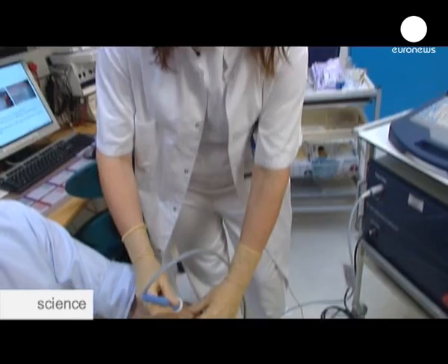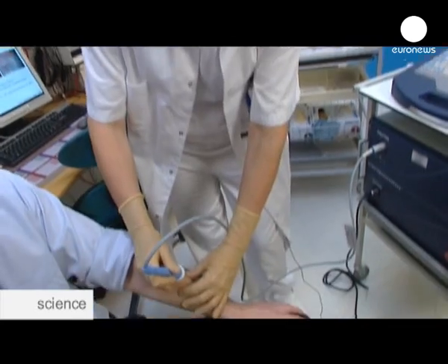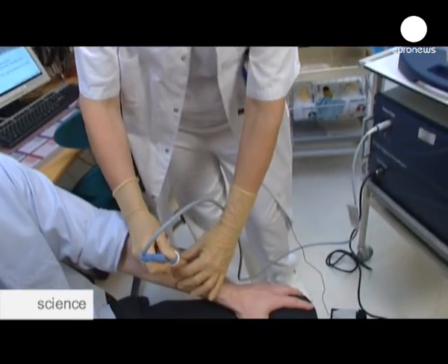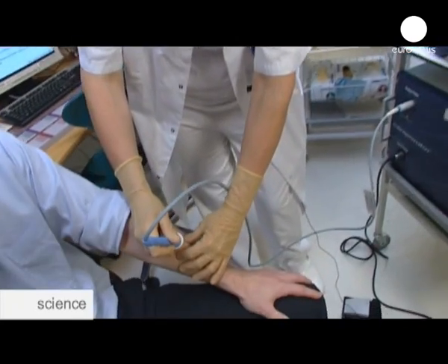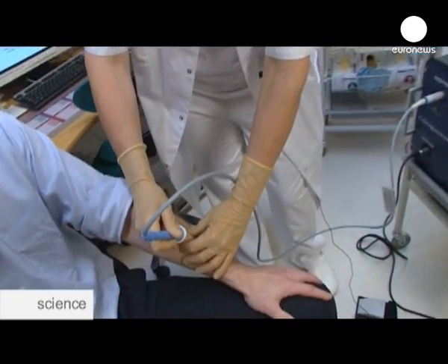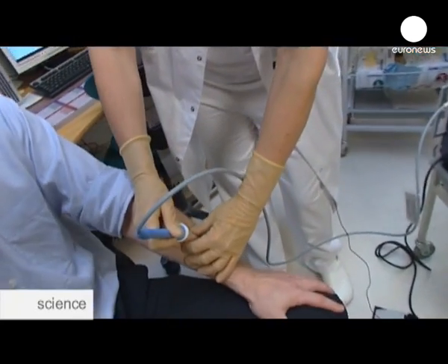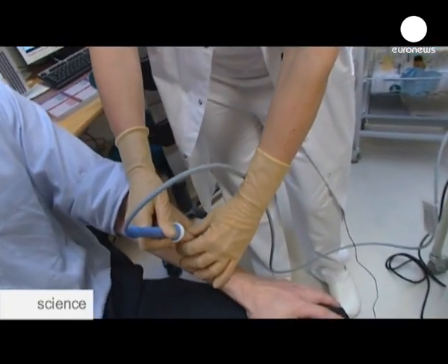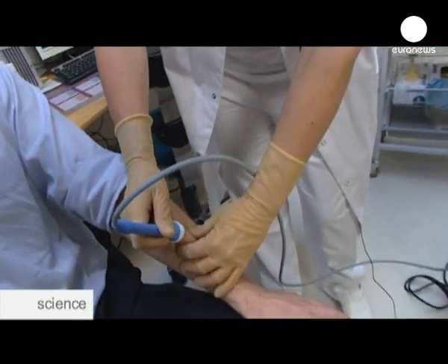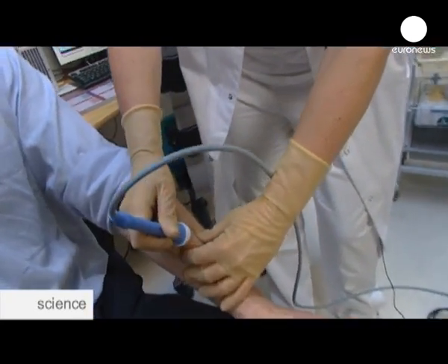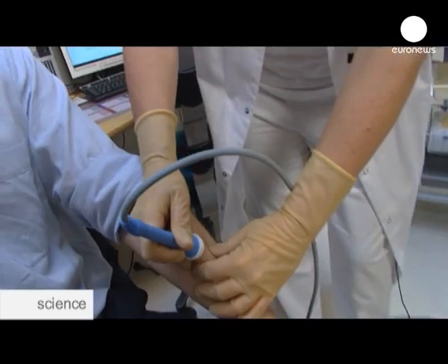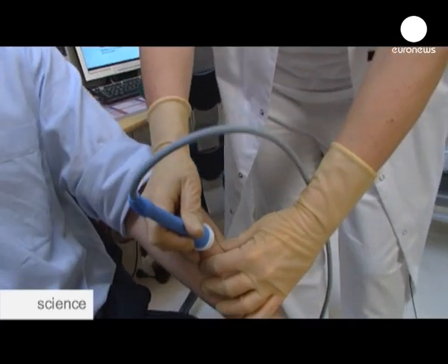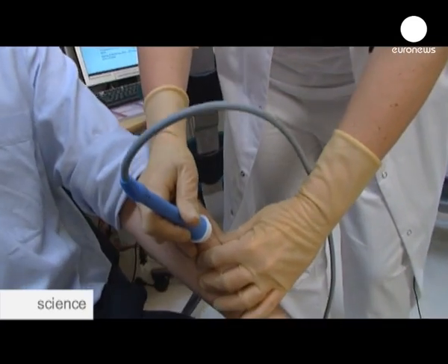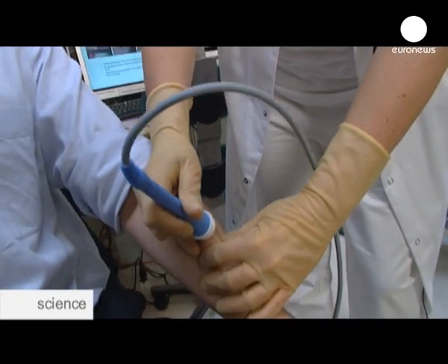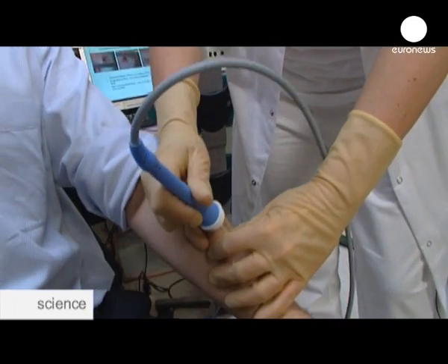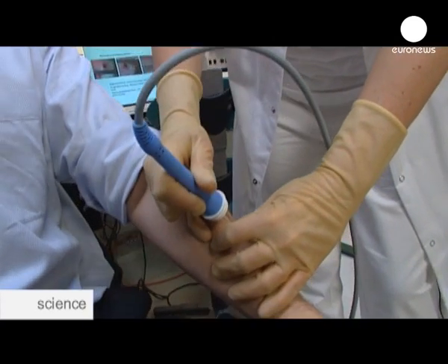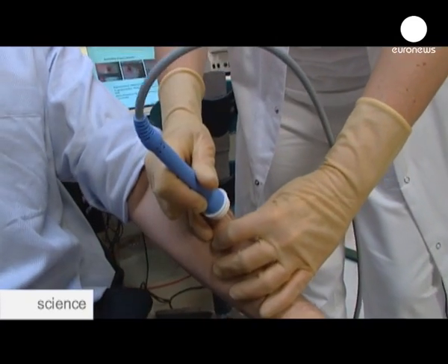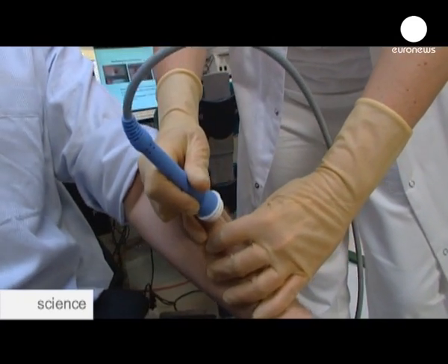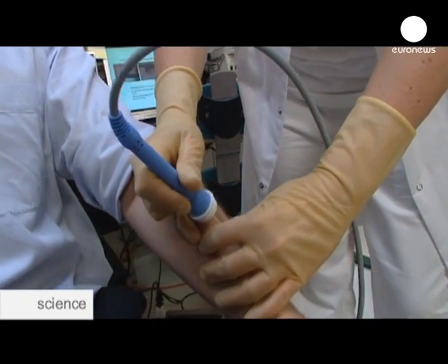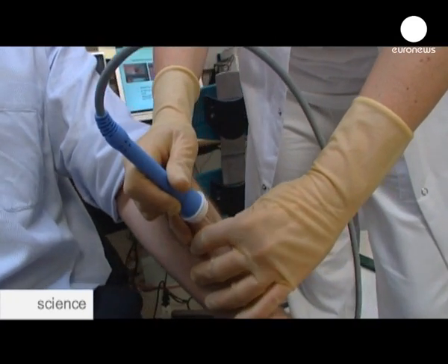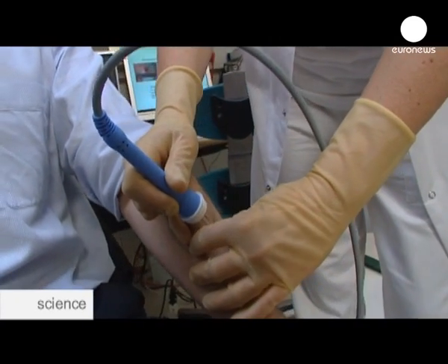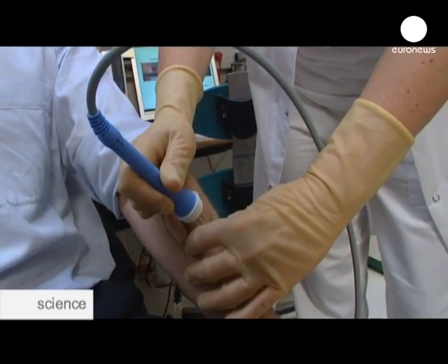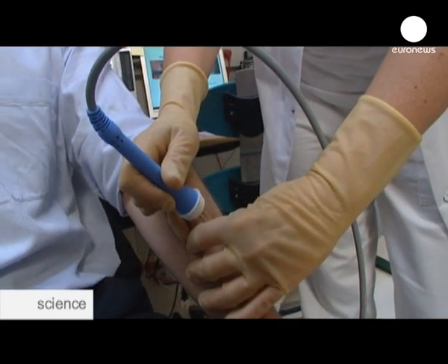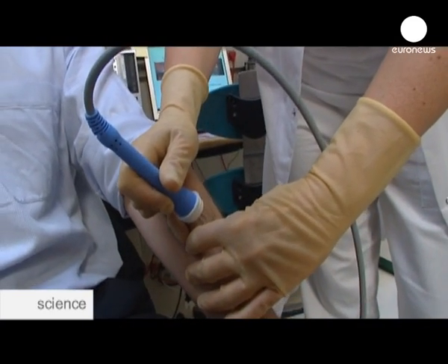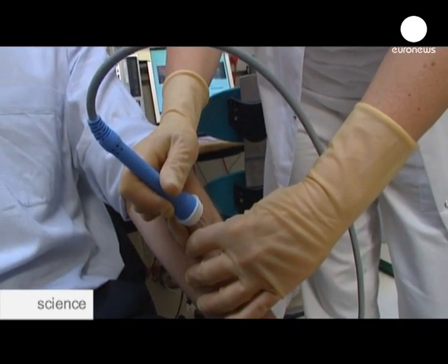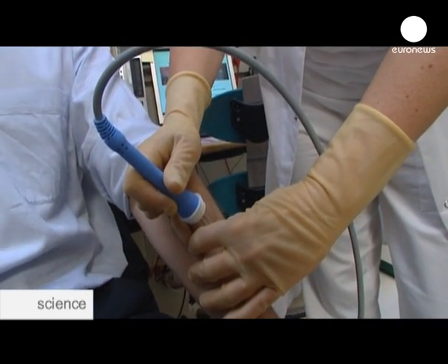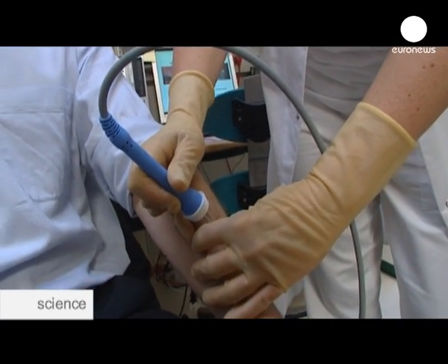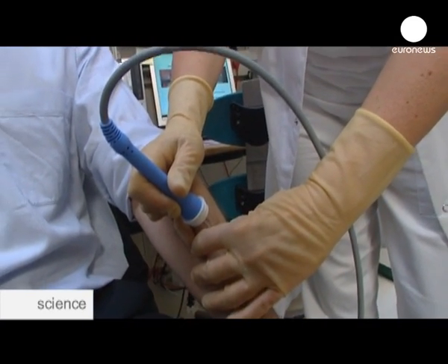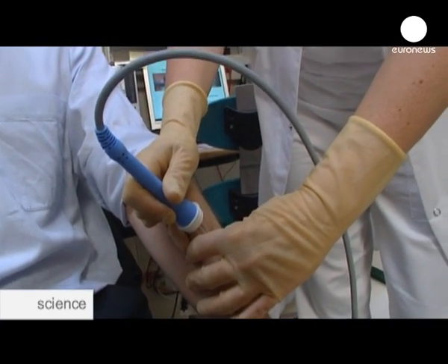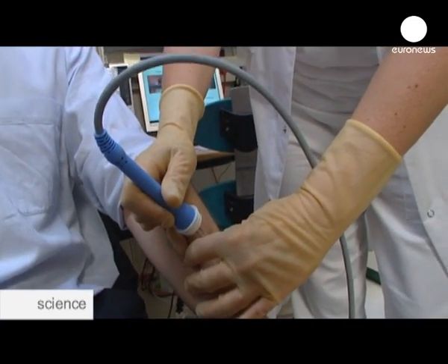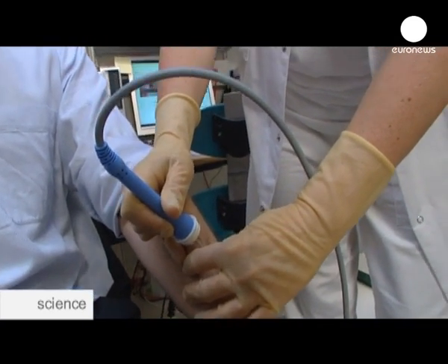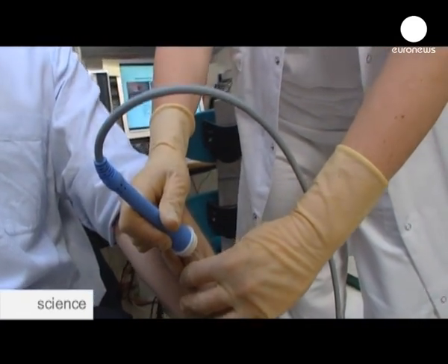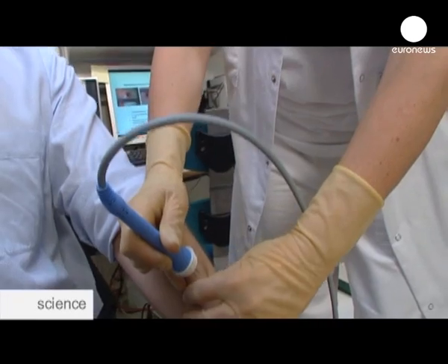This could mean better brain cancer survival rates. The technique is already being used successfully on skin cancer.